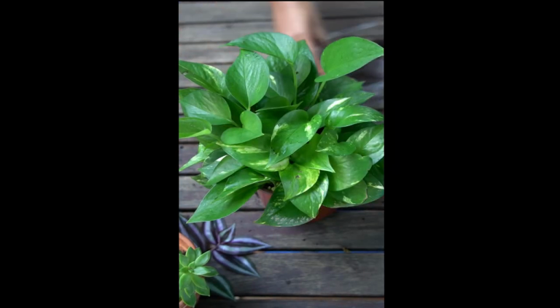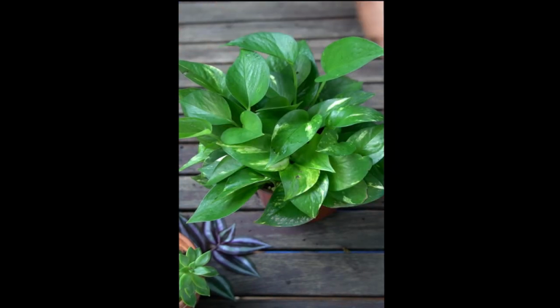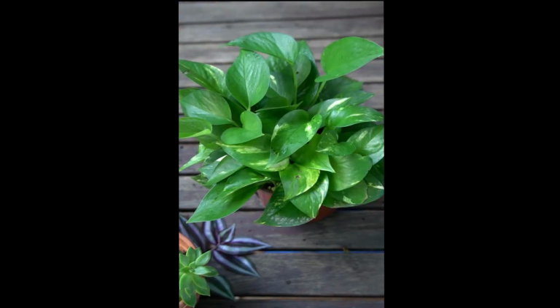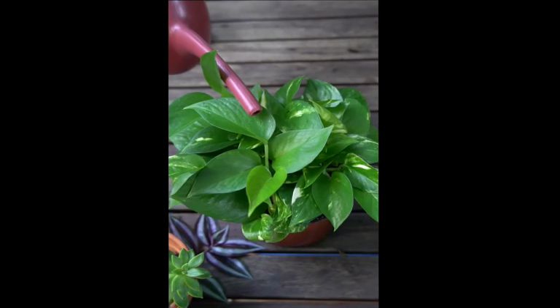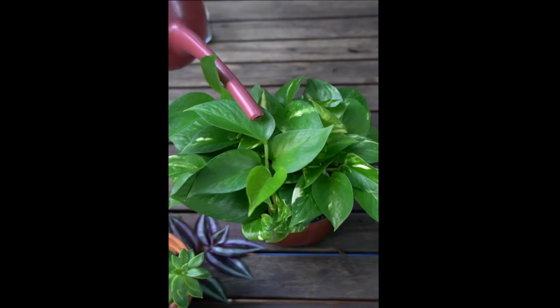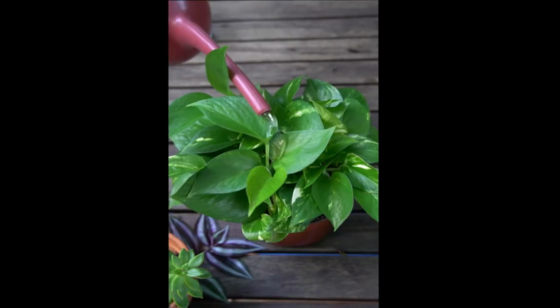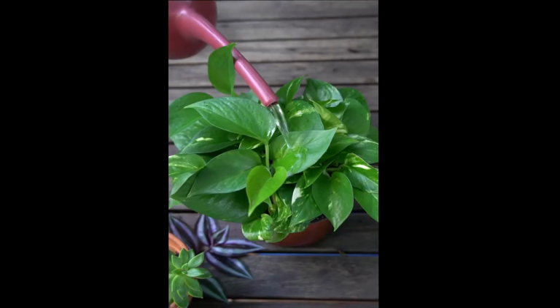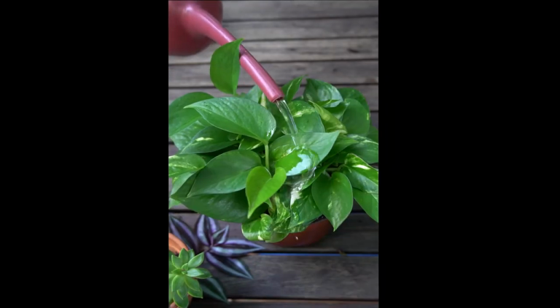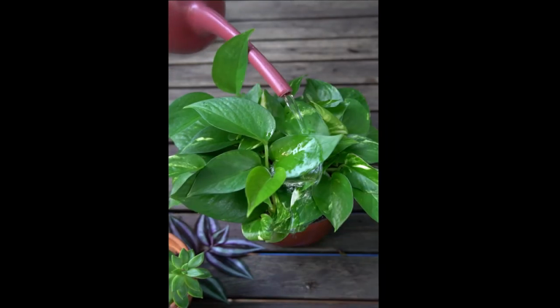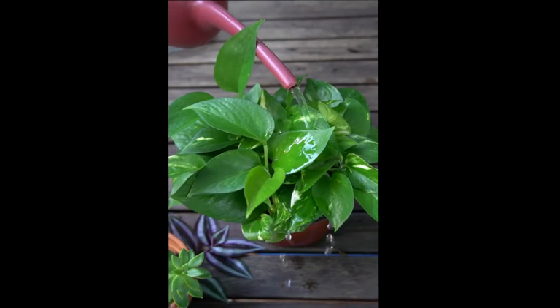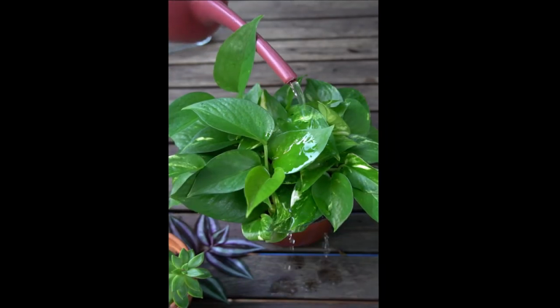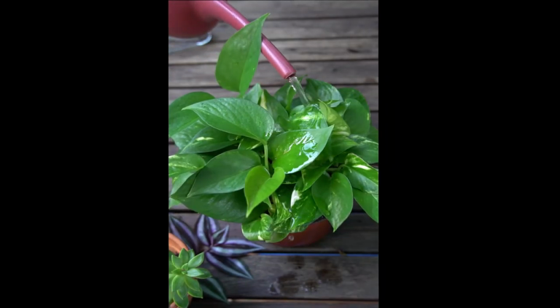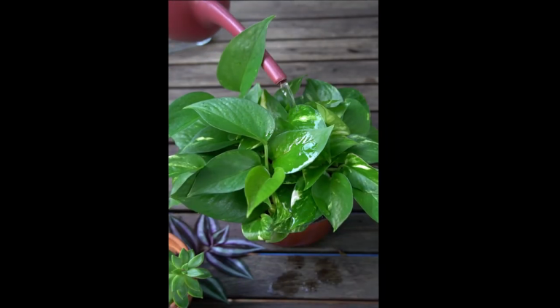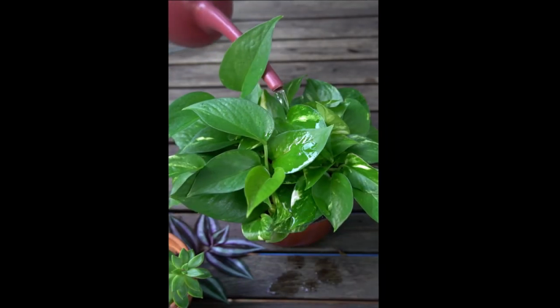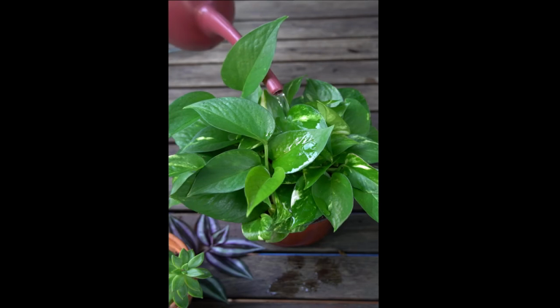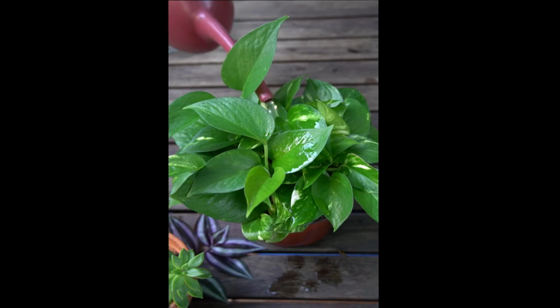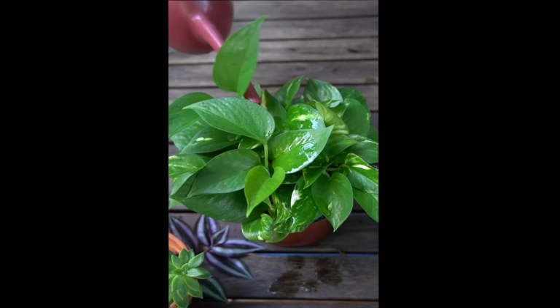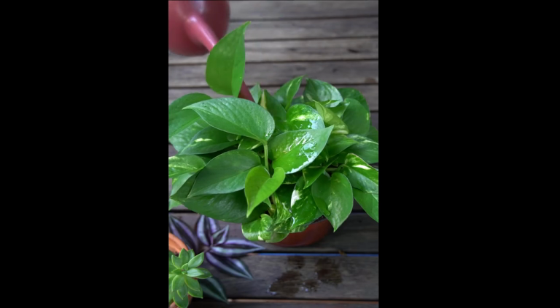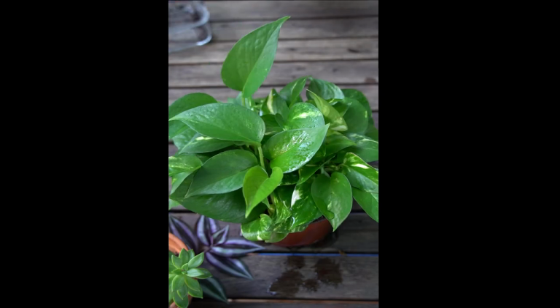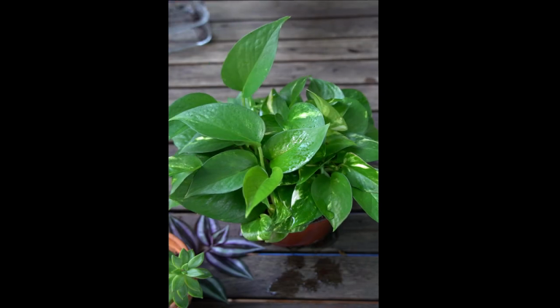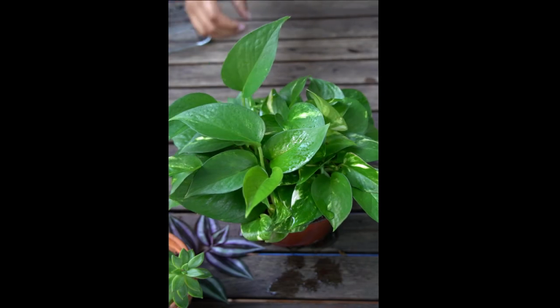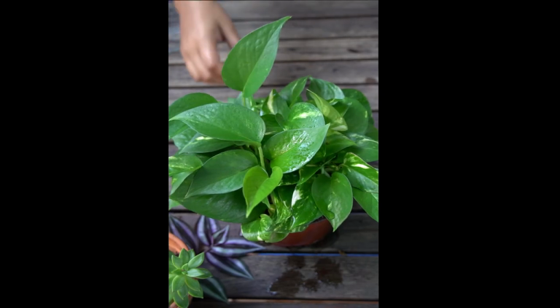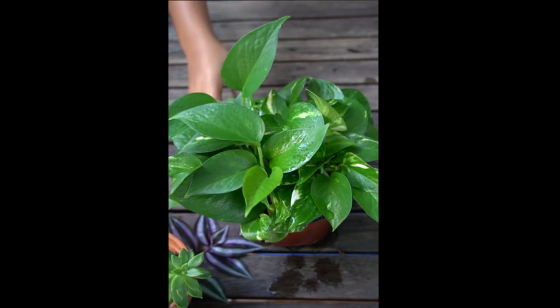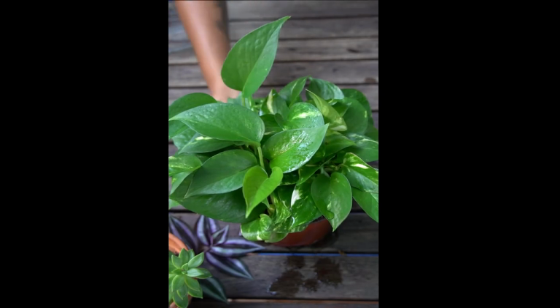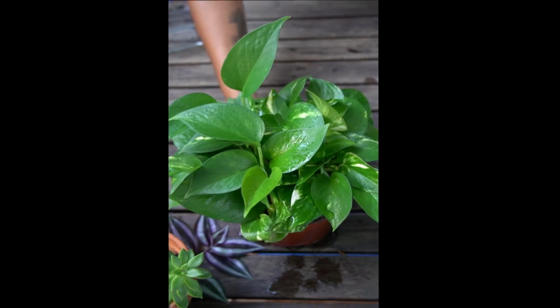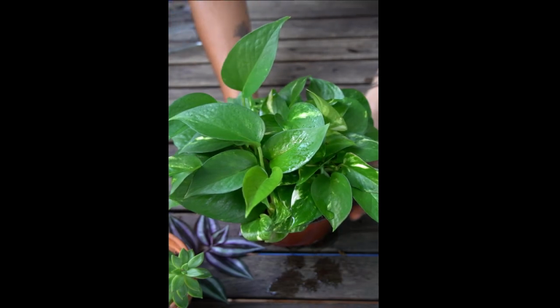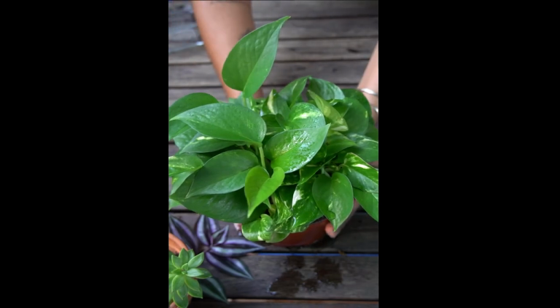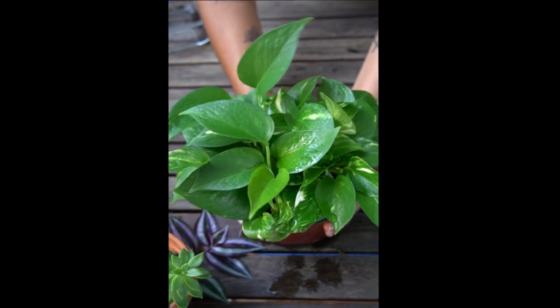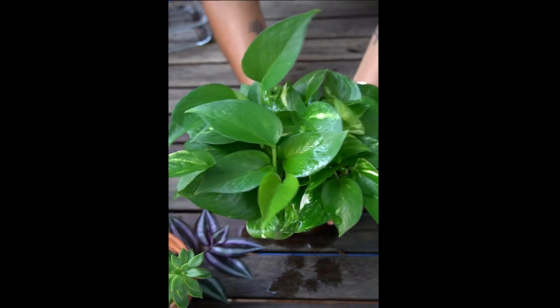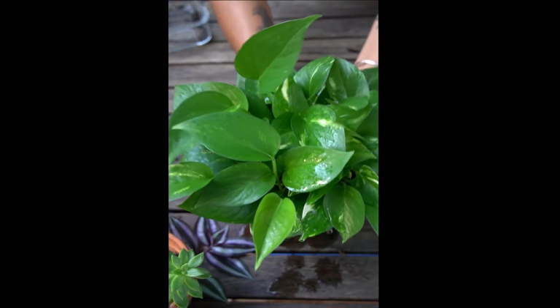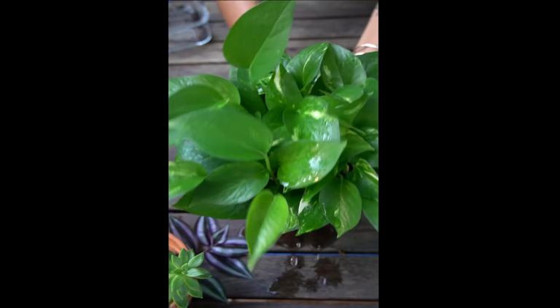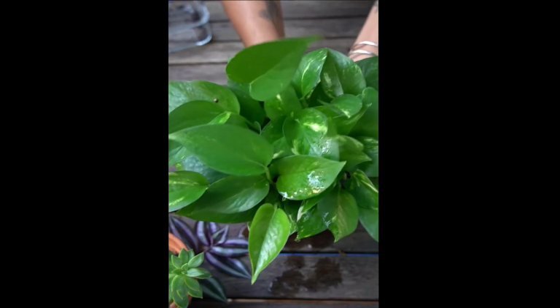Now you're gonna give a thorough watering and there you have it — a gorgeous plant repotted.